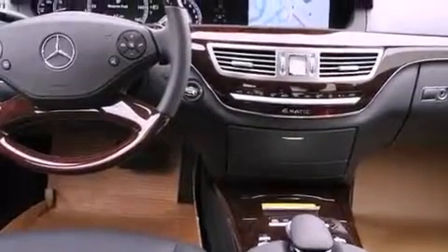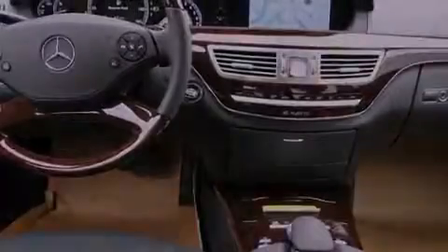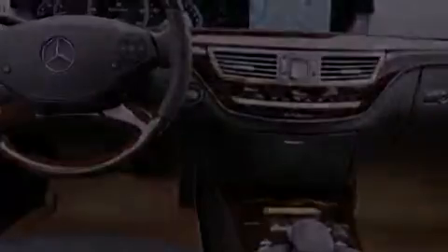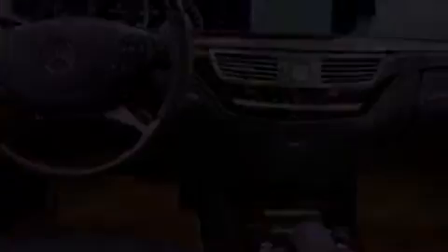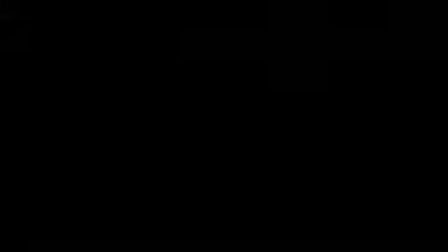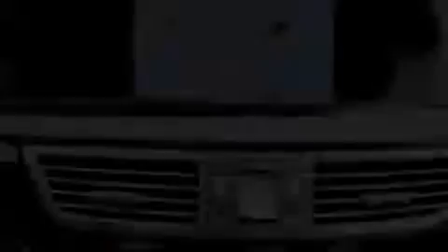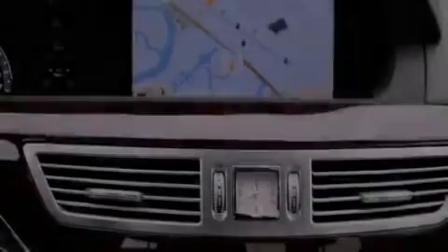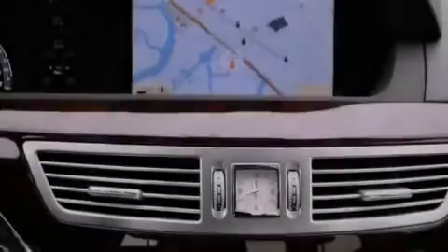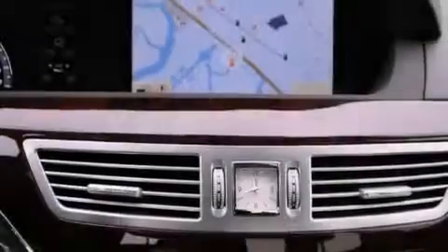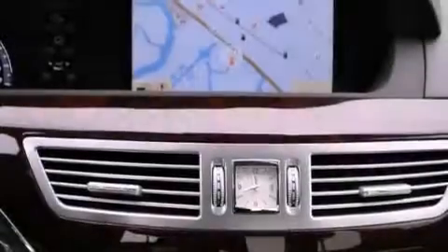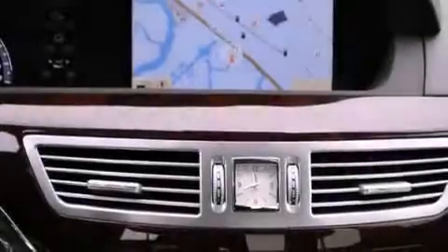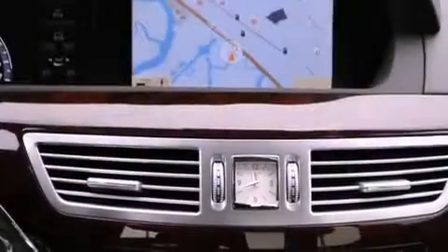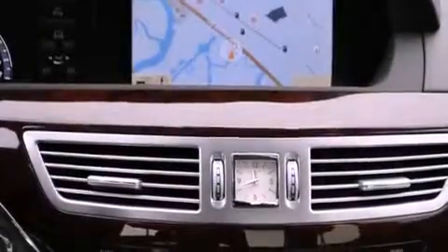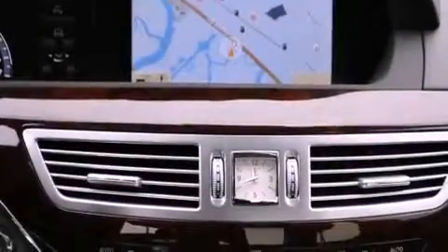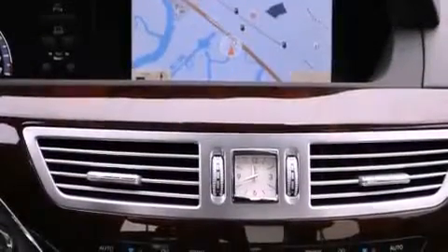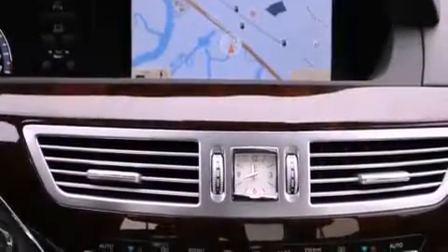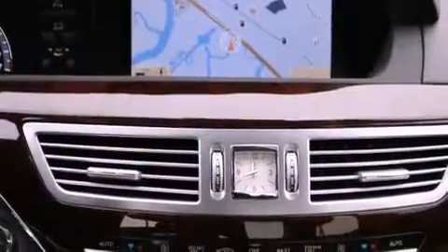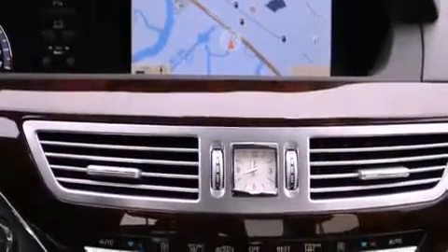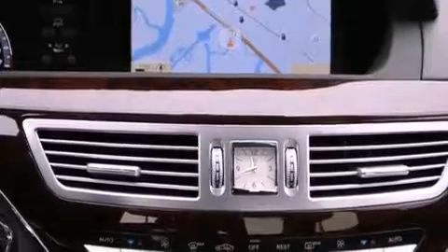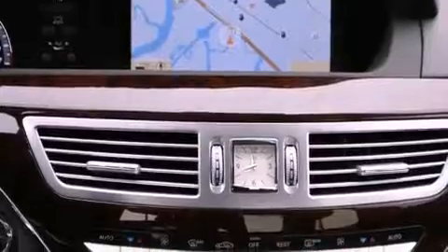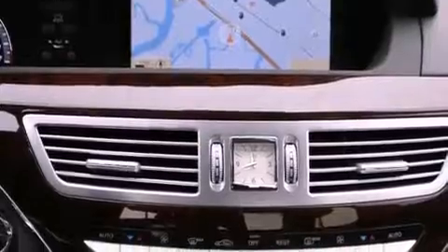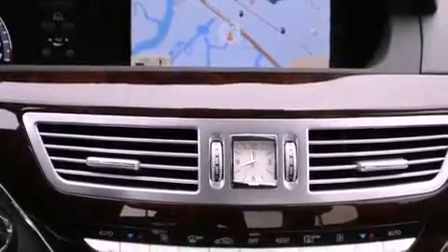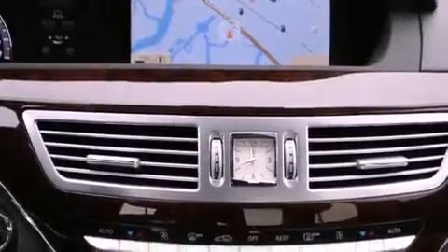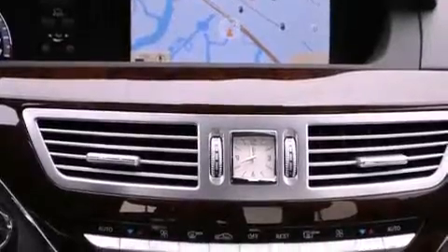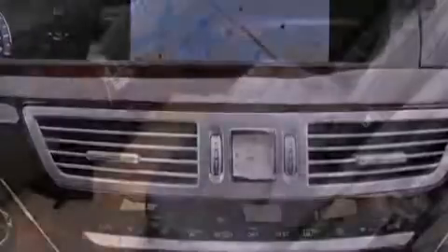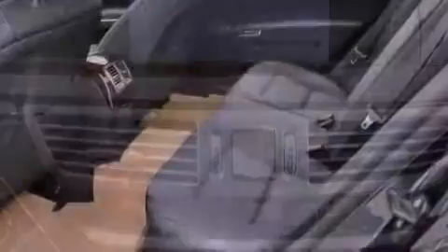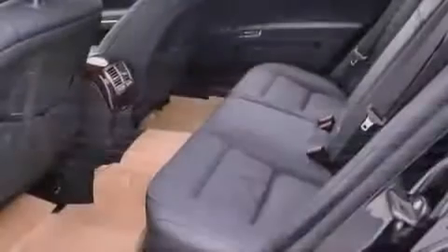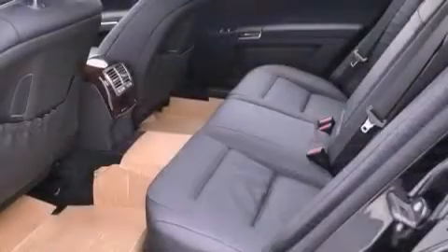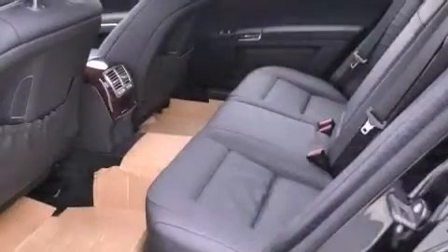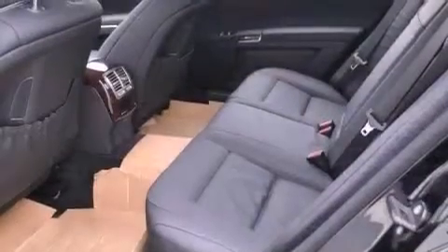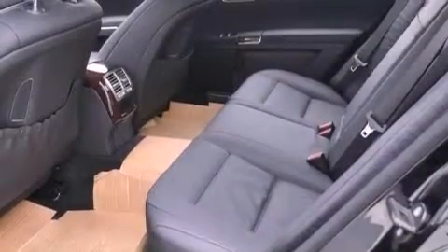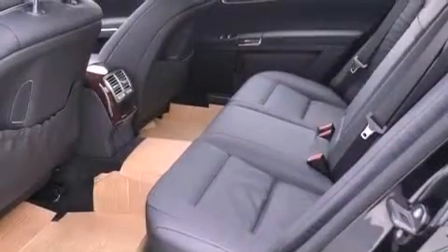A passenger-side vanity mirror, a security system, a traction control system, and a steering wheel with memory settings.